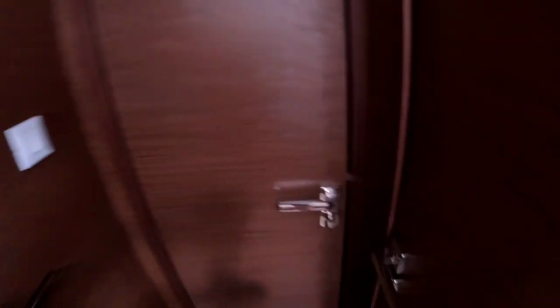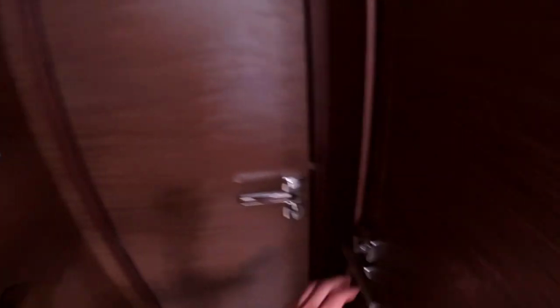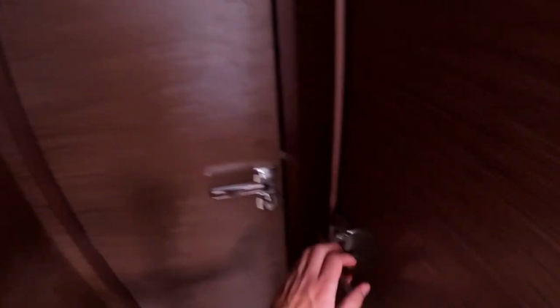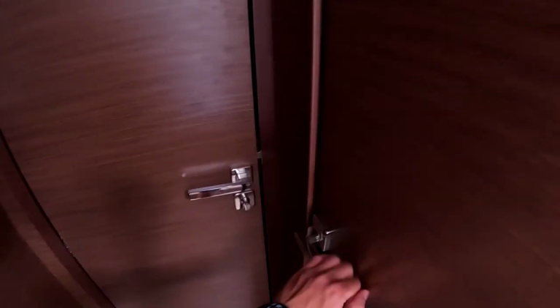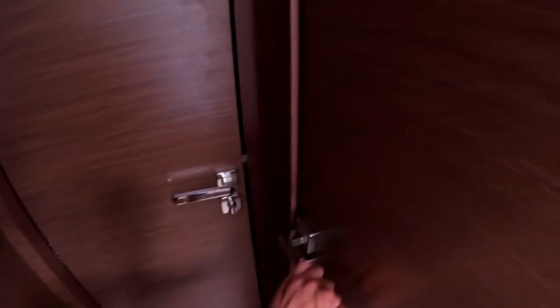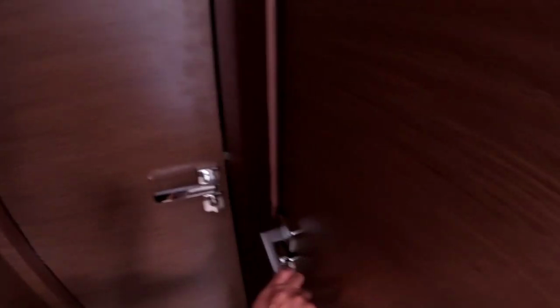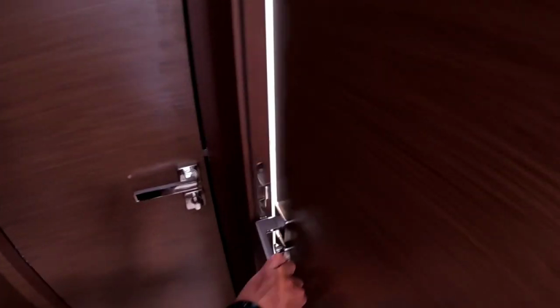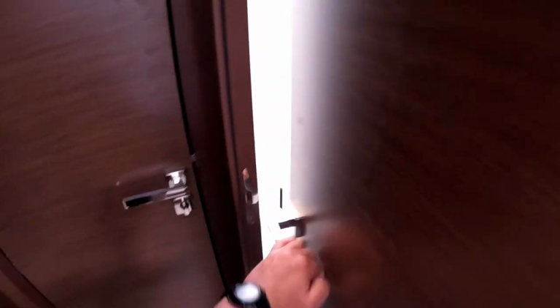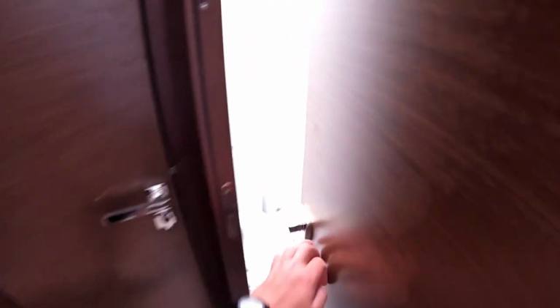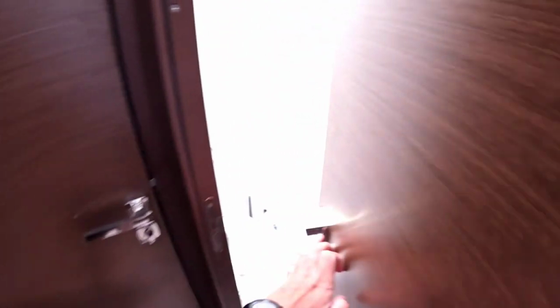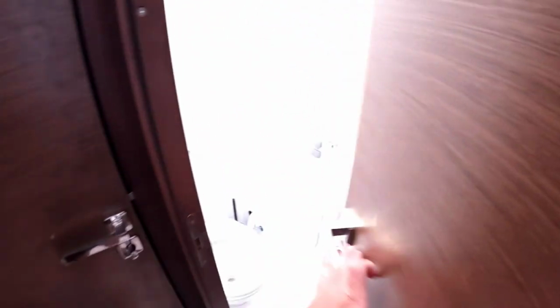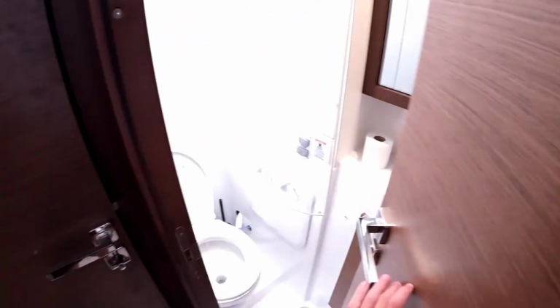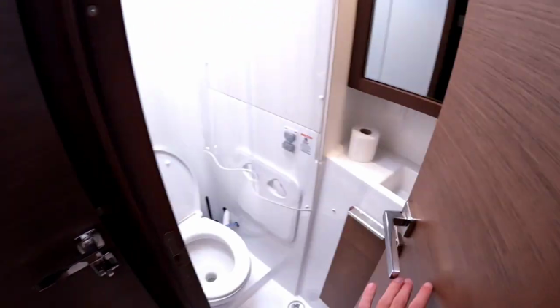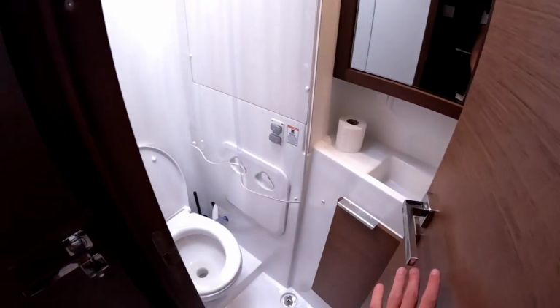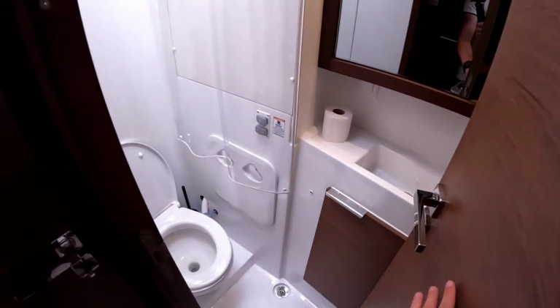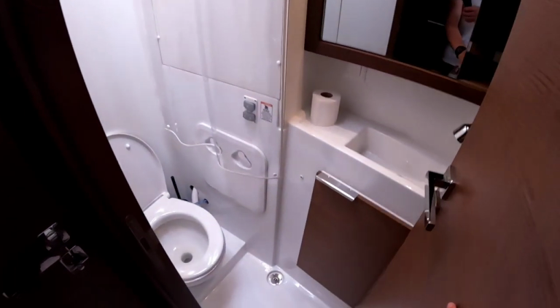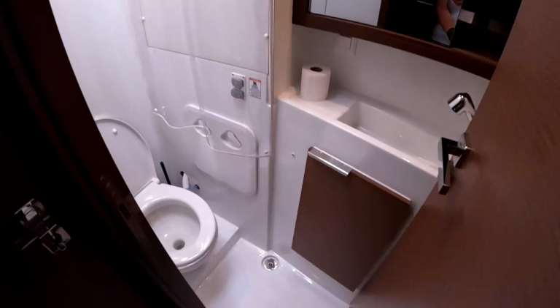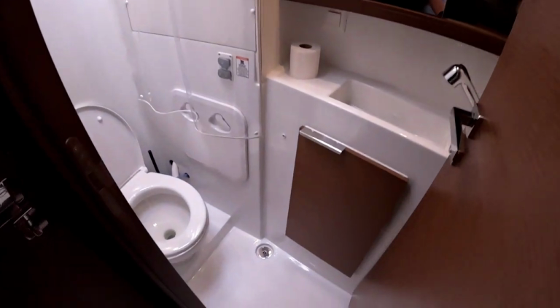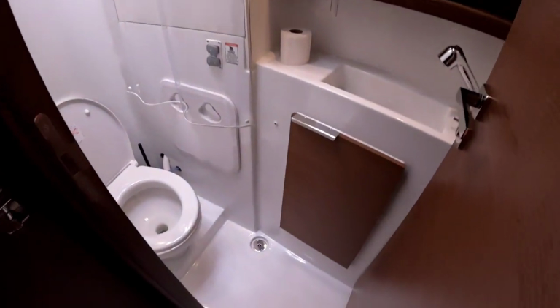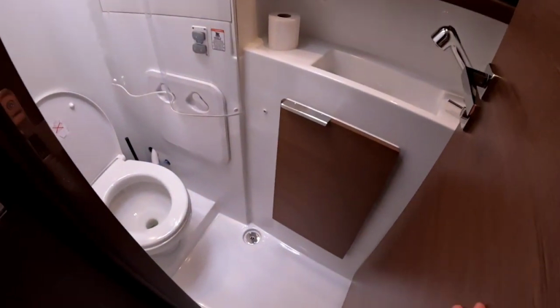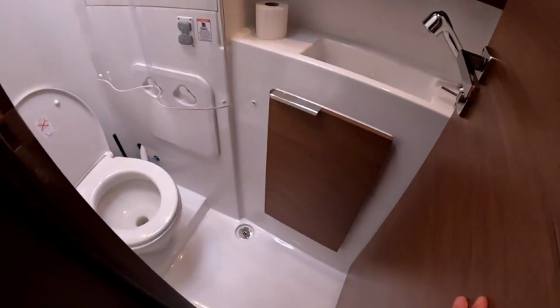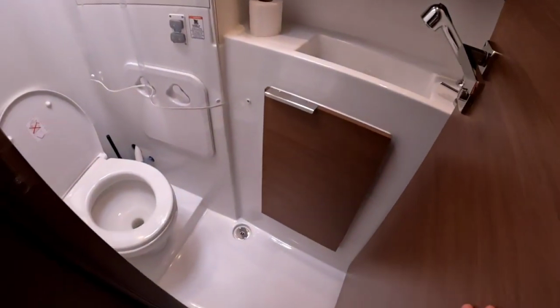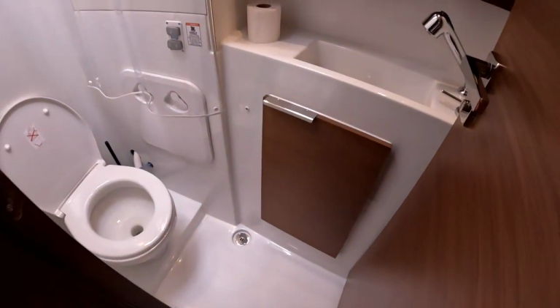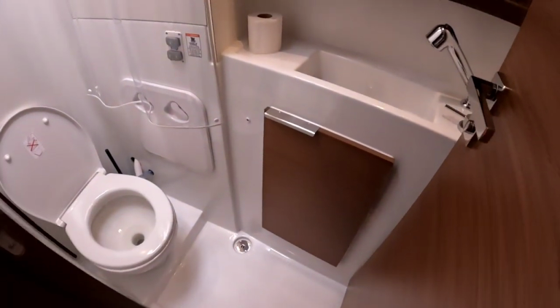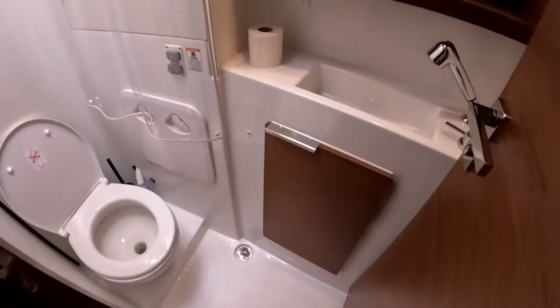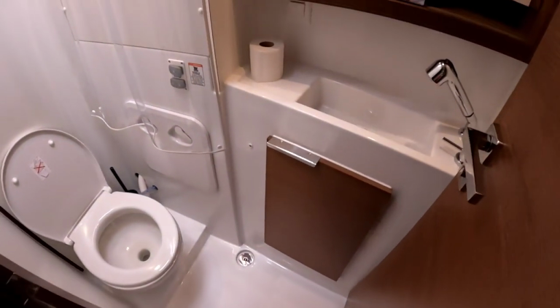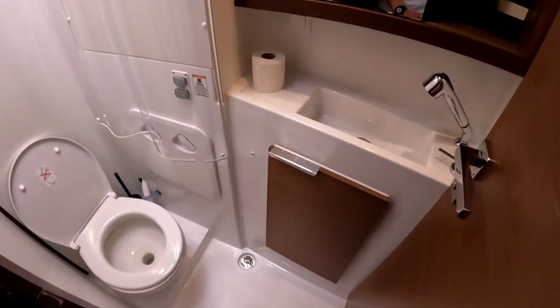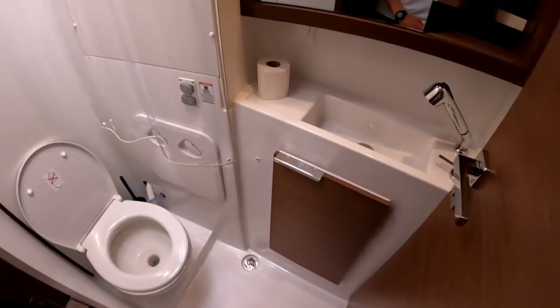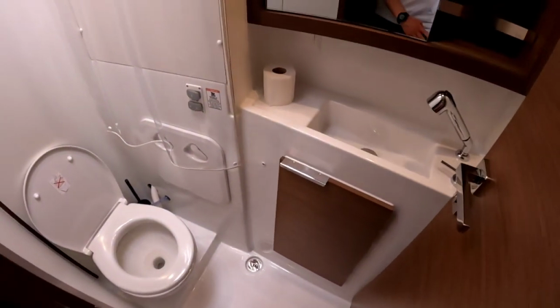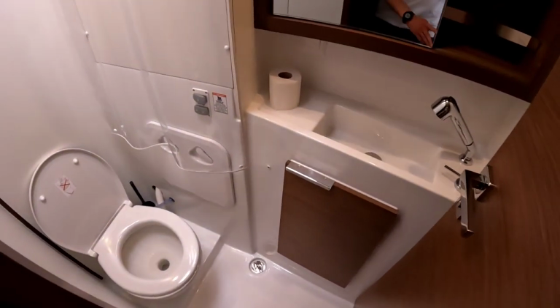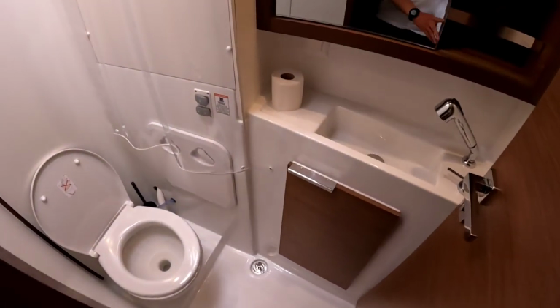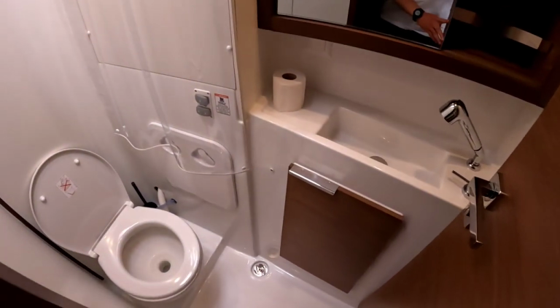There are some controls for electronics here, but that's not bad — that's only for the skipper. And of course a private toilet like in all the other cabins.